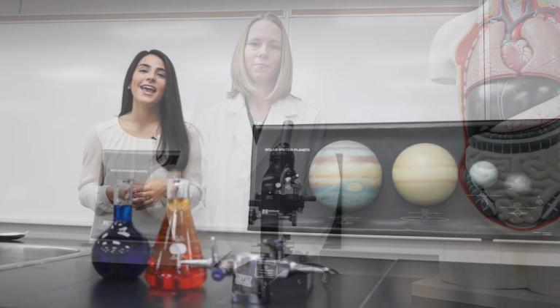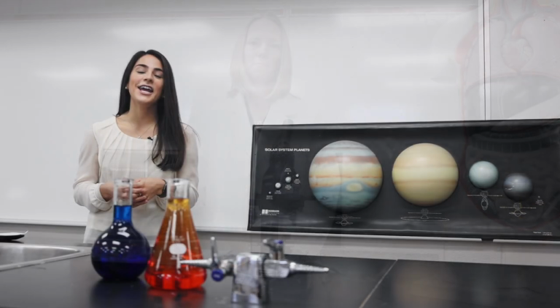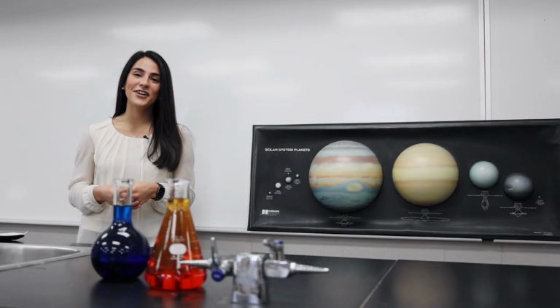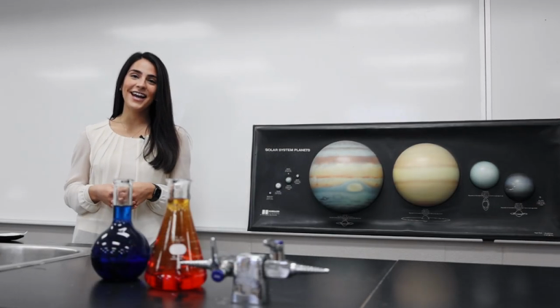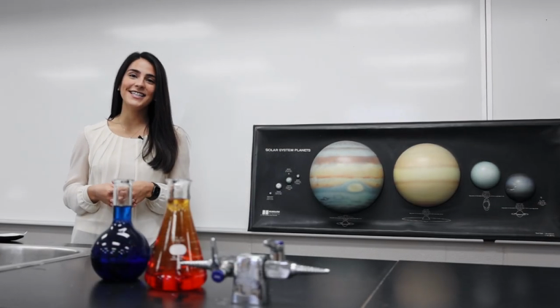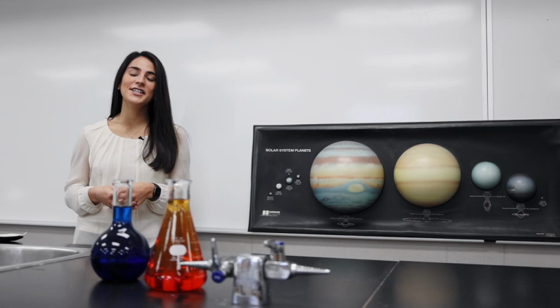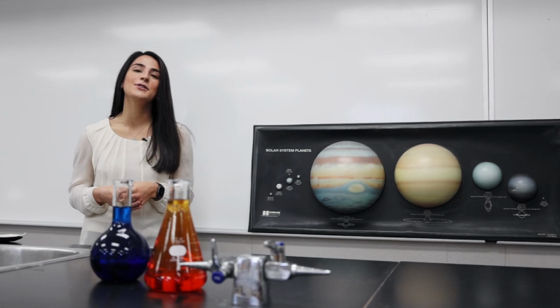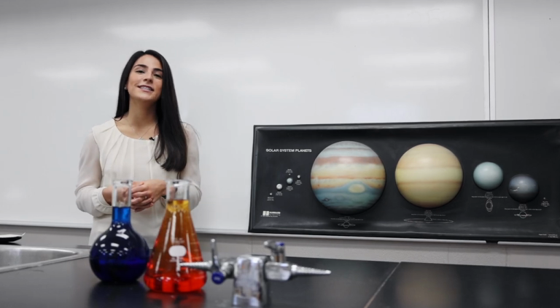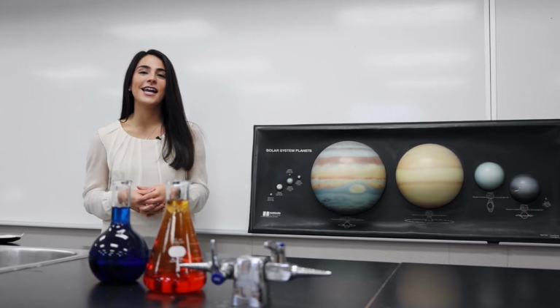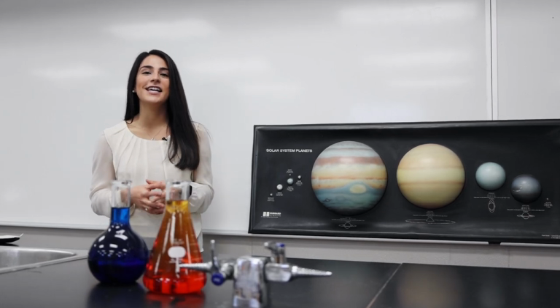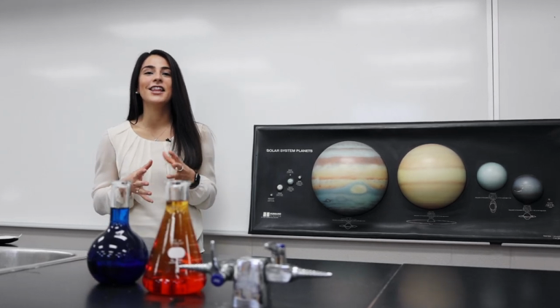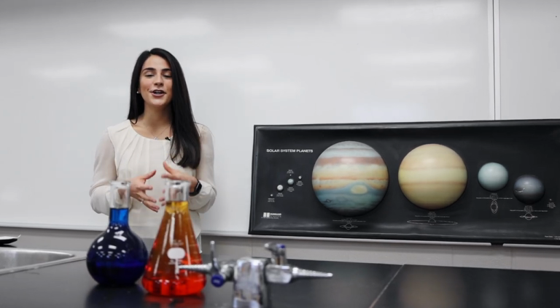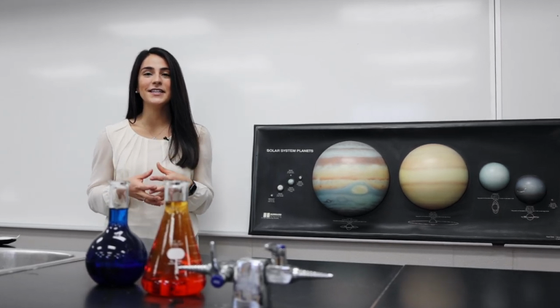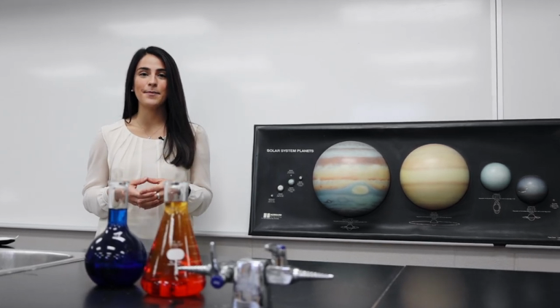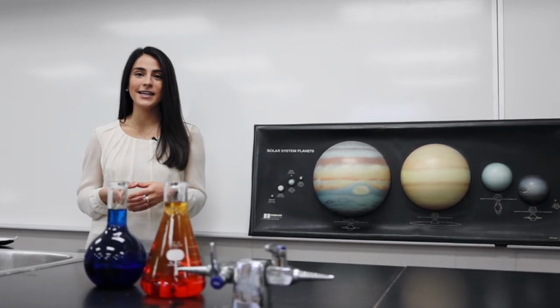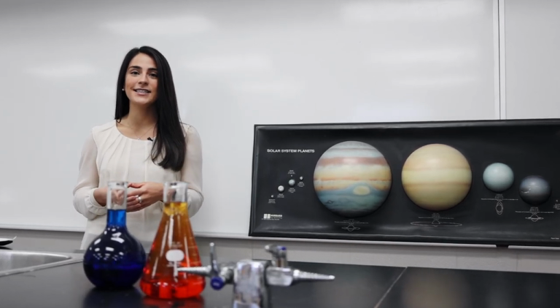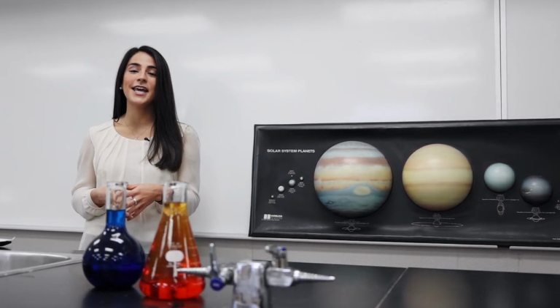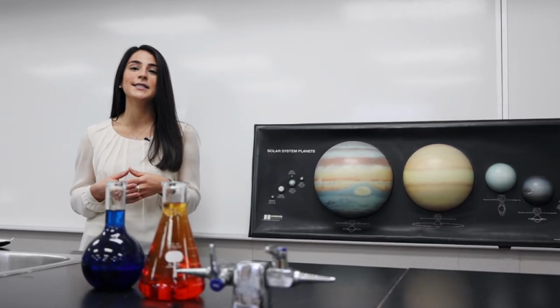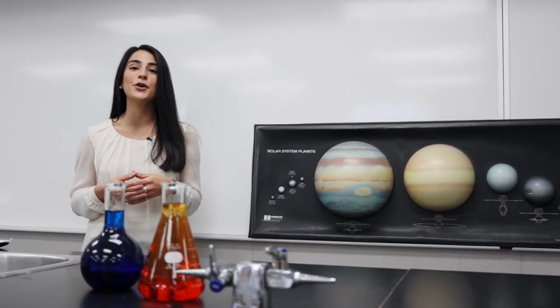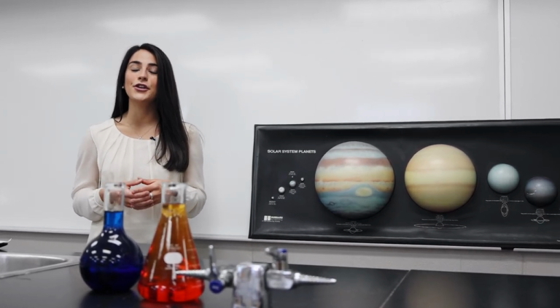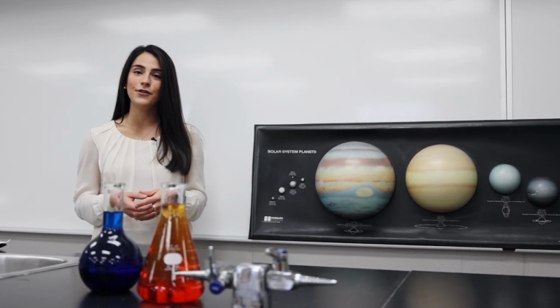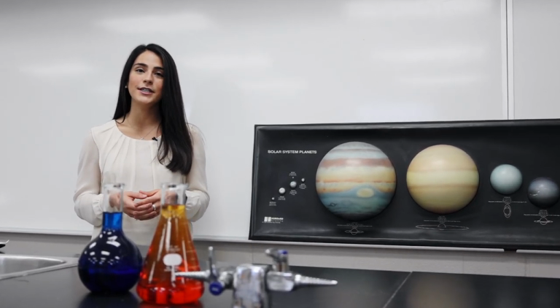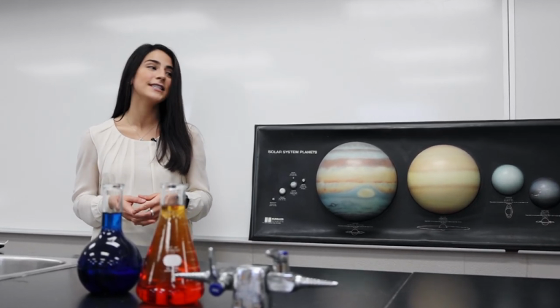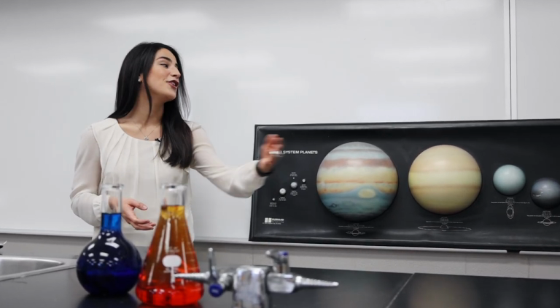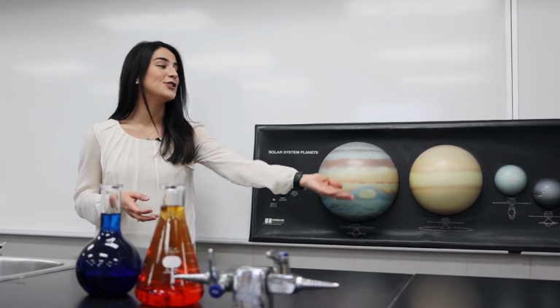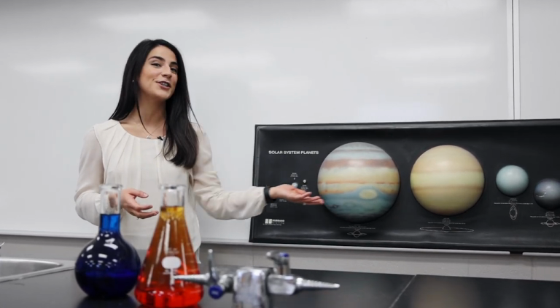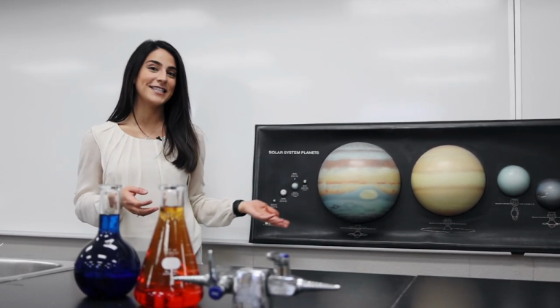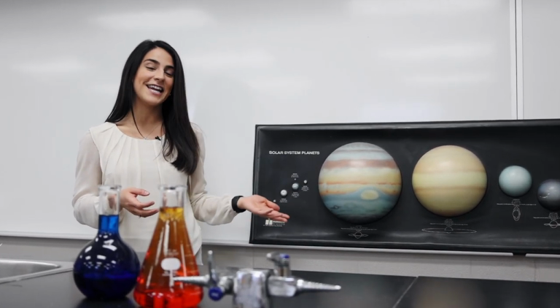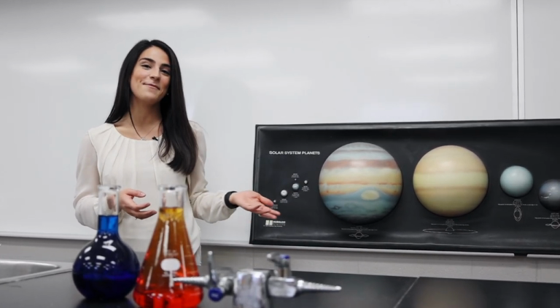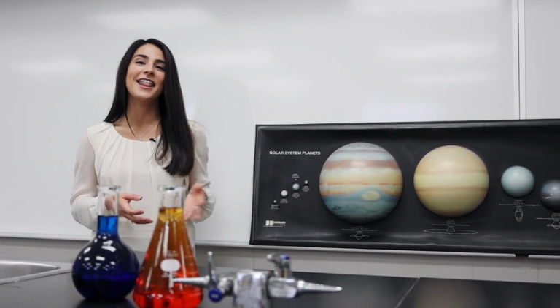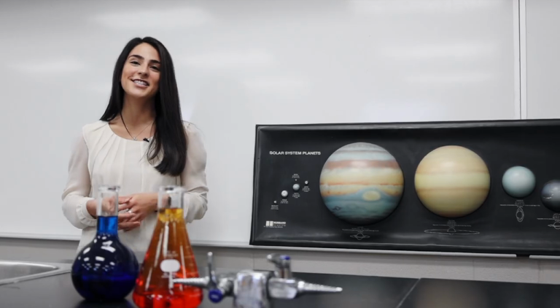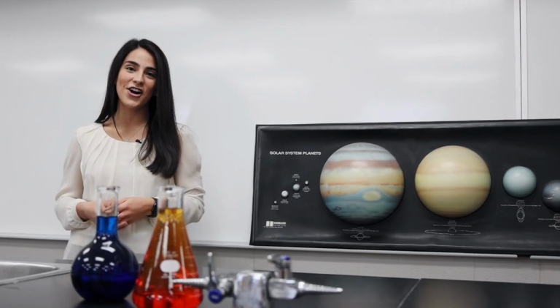In grade 9 science you will study earth and space and explore the universe, the solar system, and the stars.